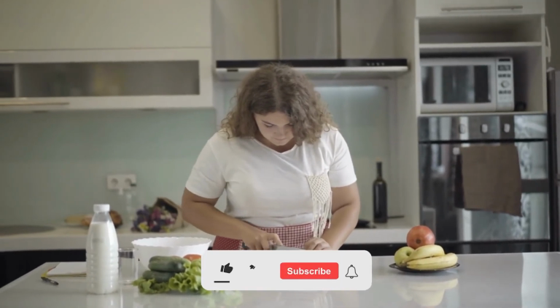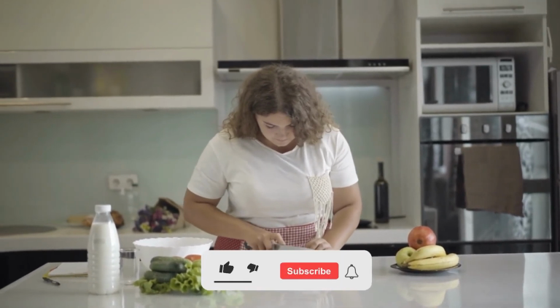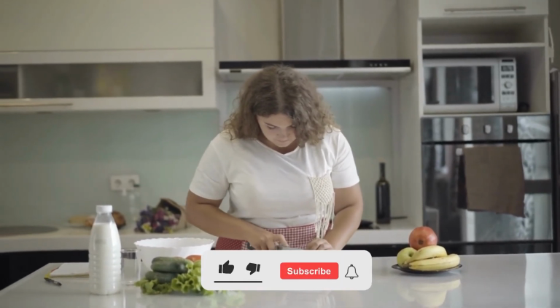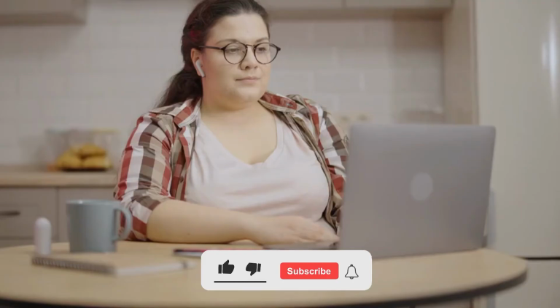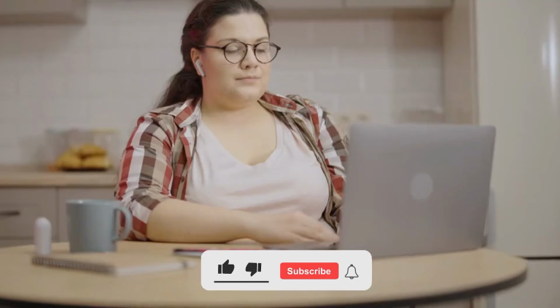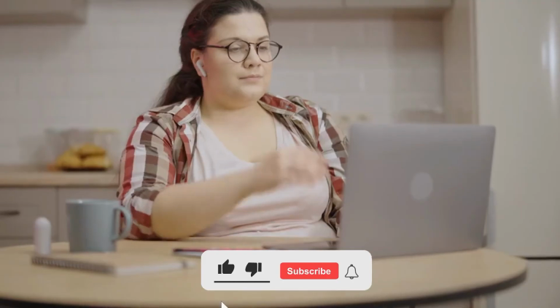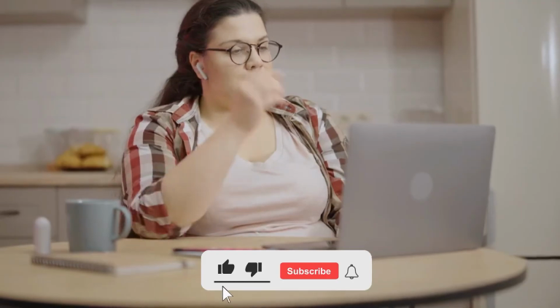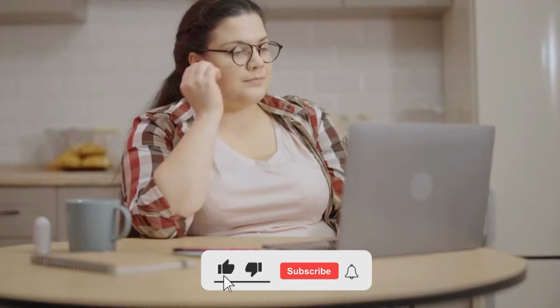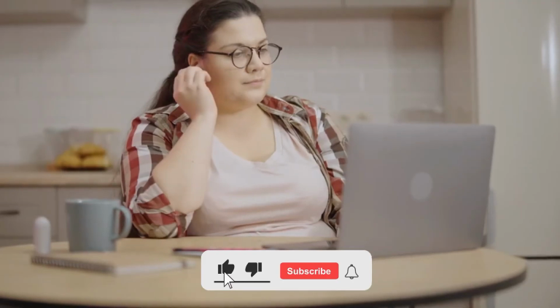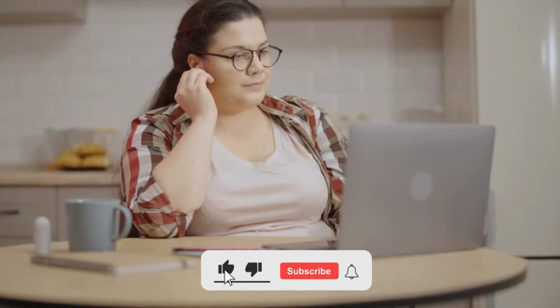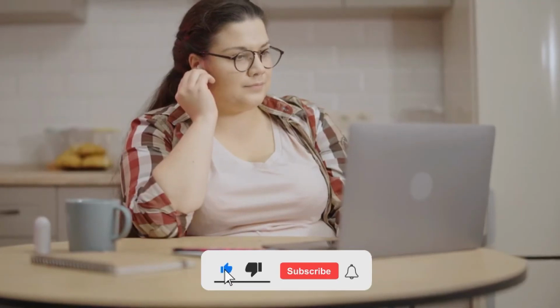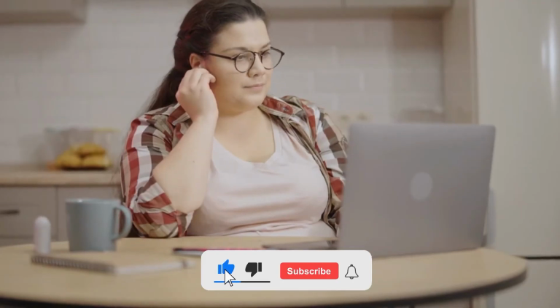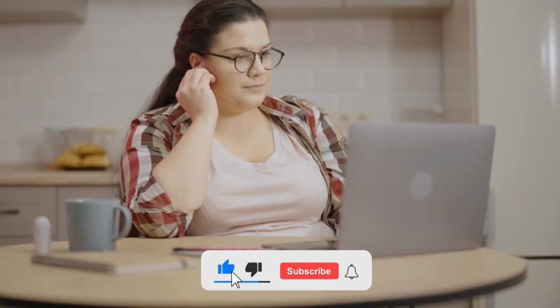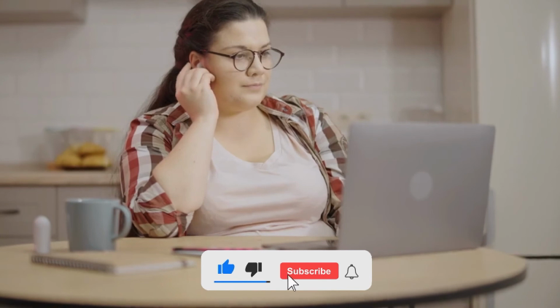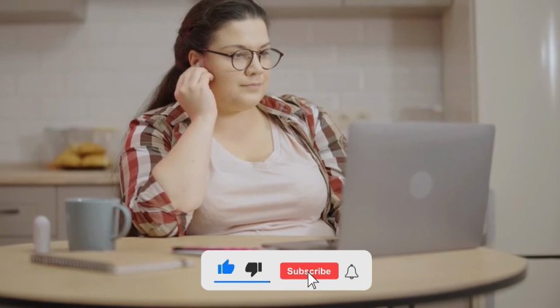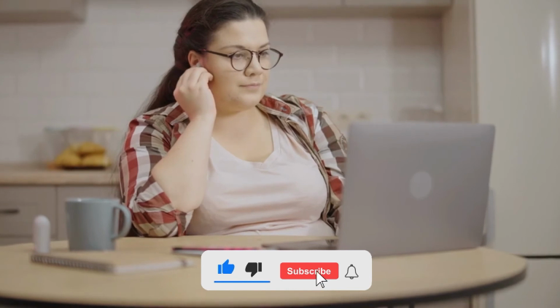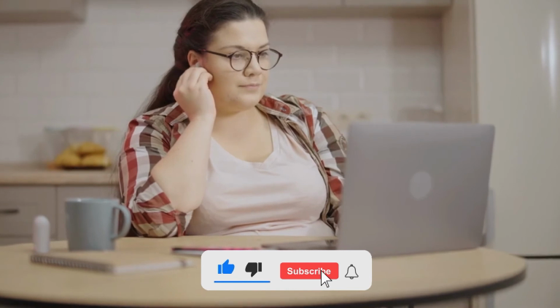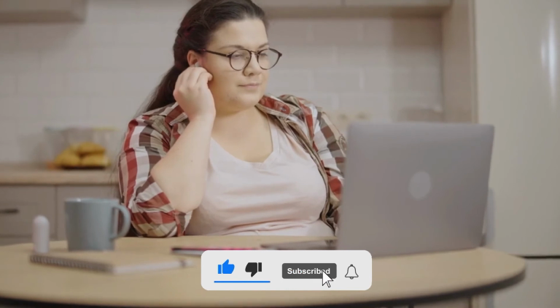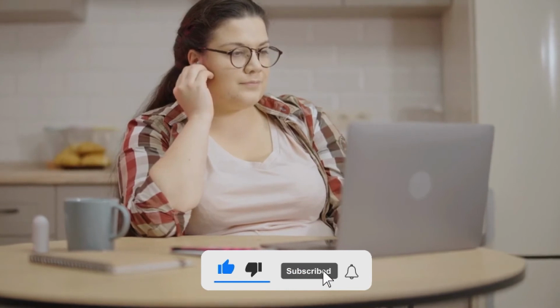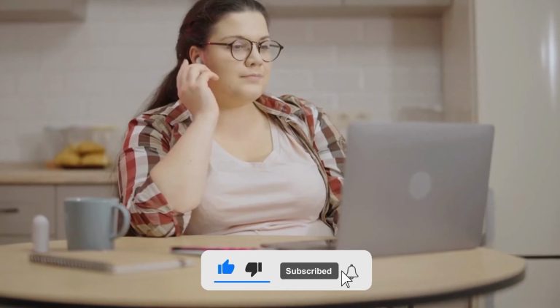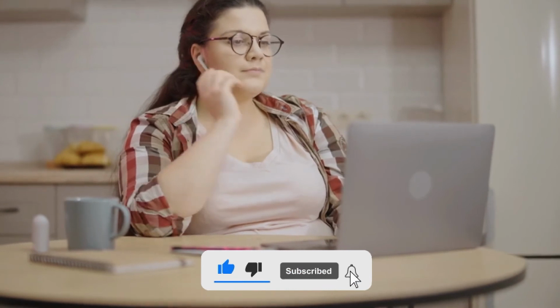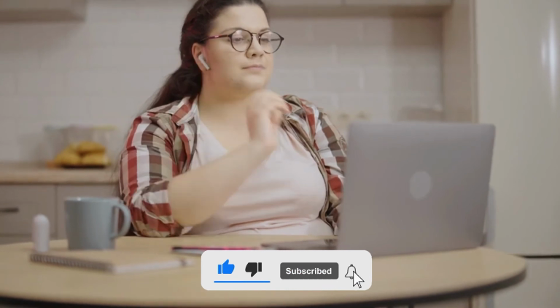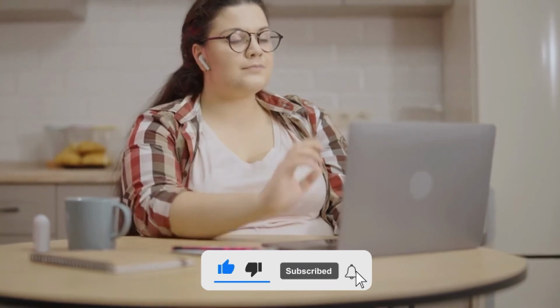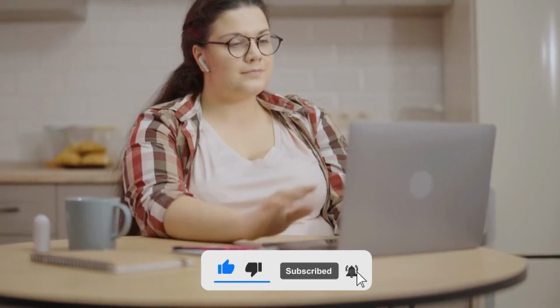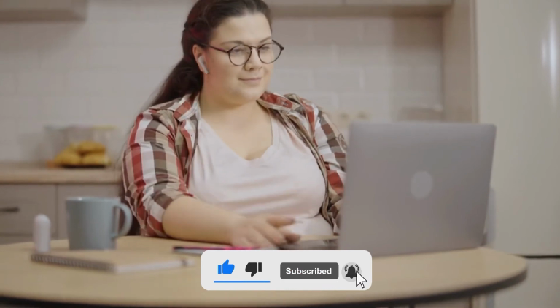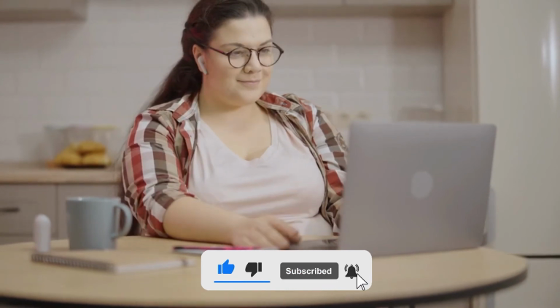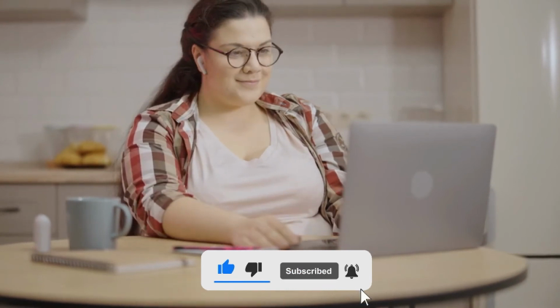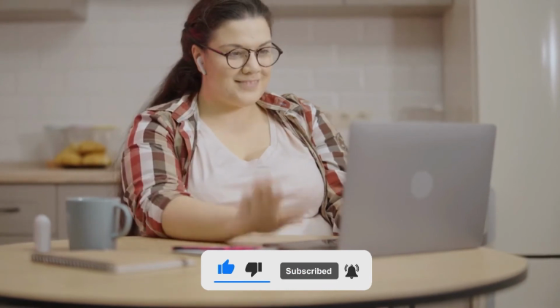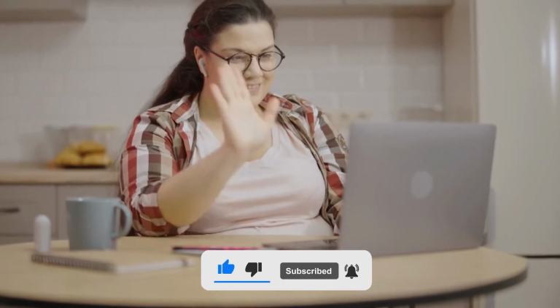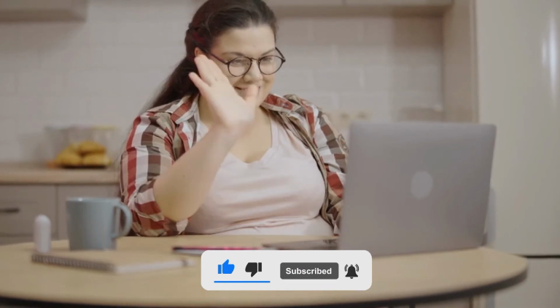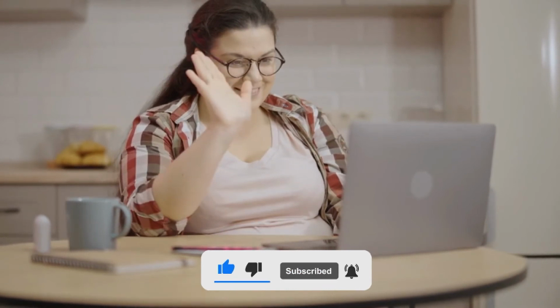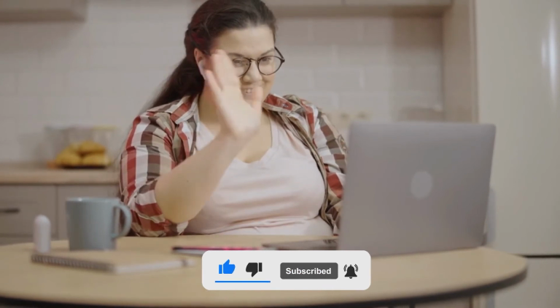Thanks for watching the video, and don't forget to like, share, and subscribe to the channel for more informative videos.